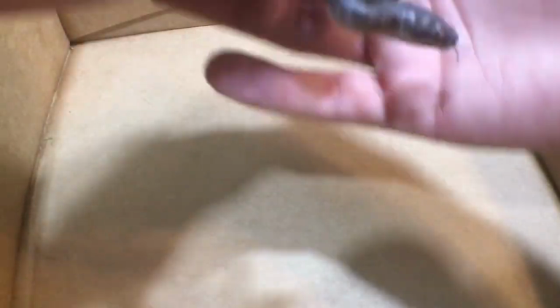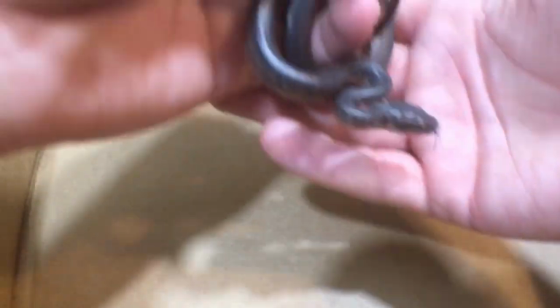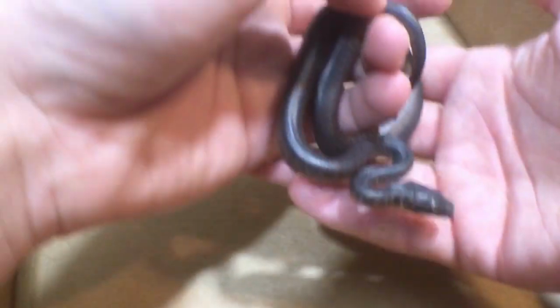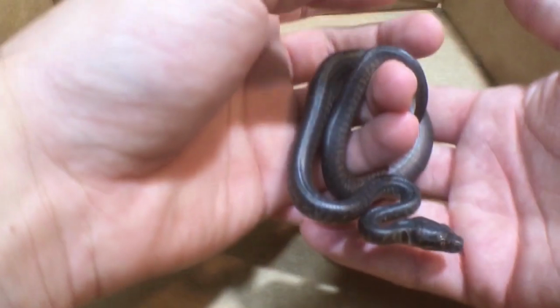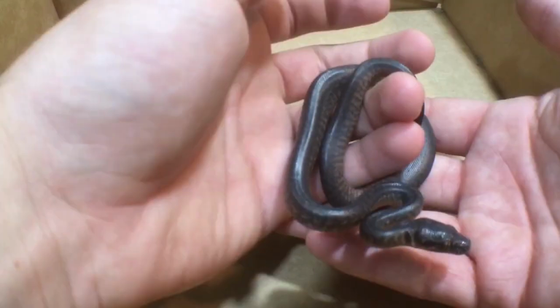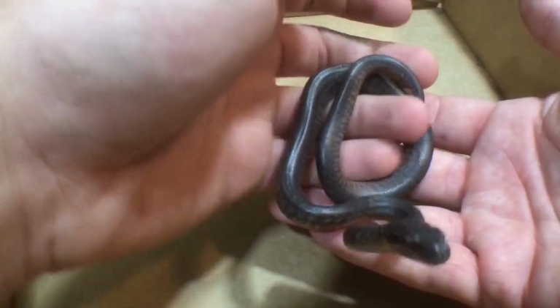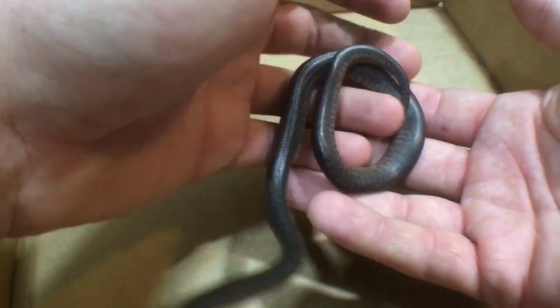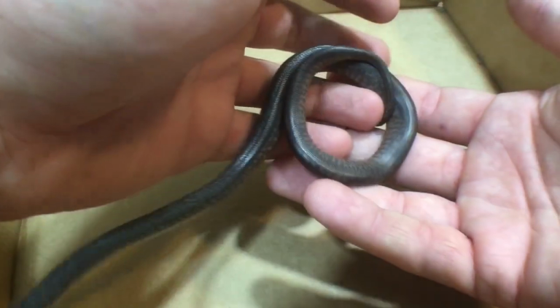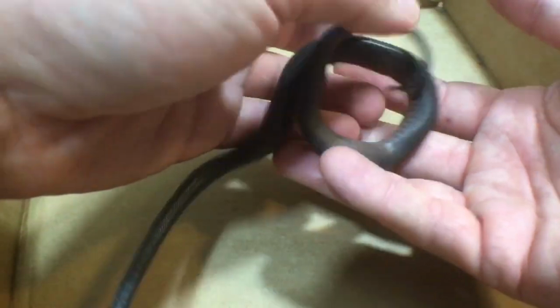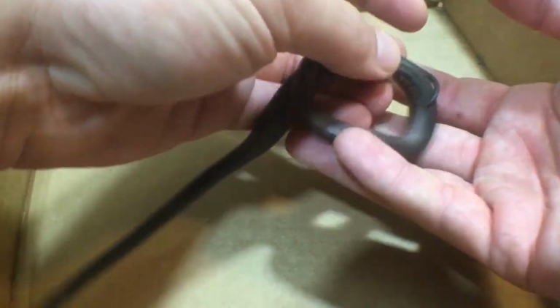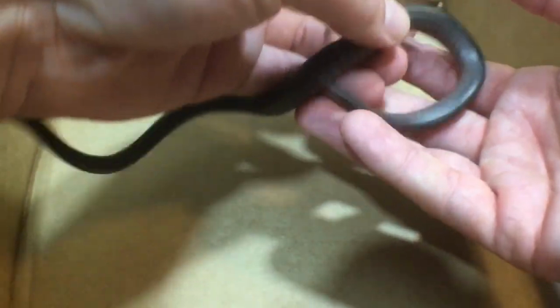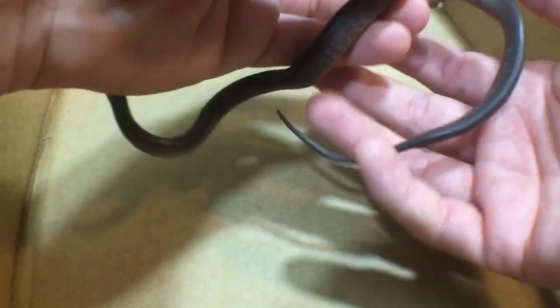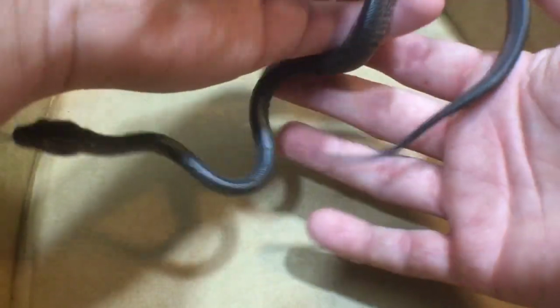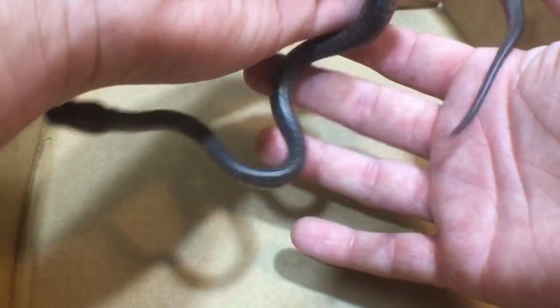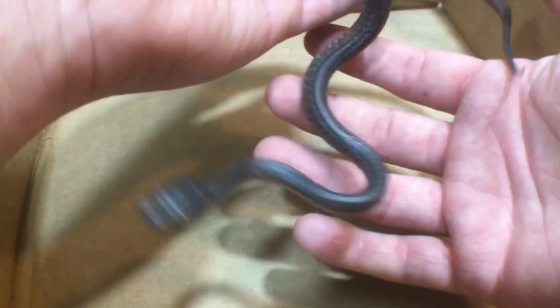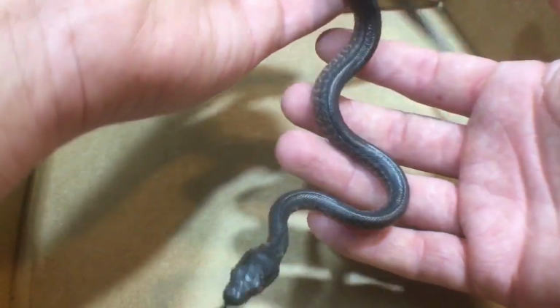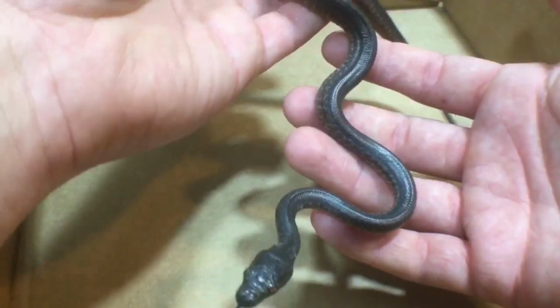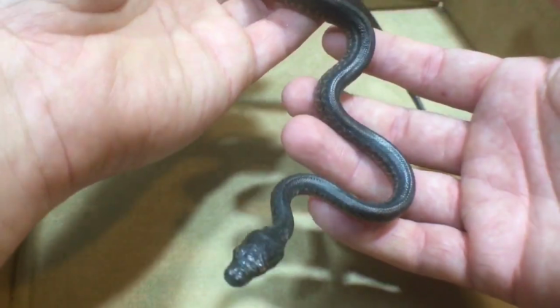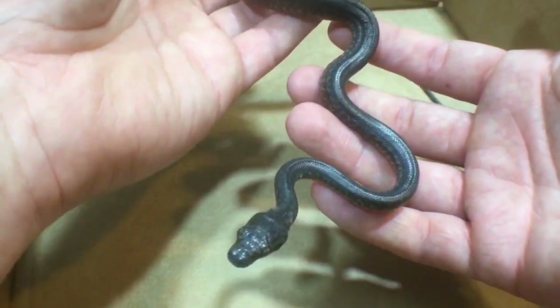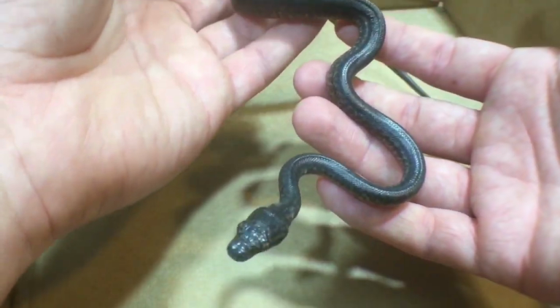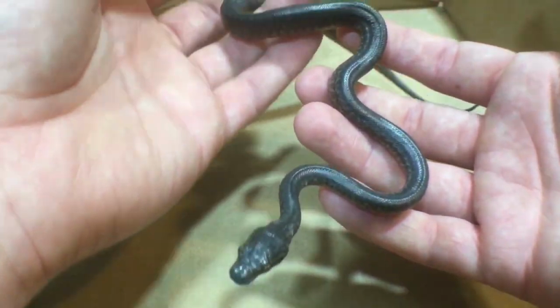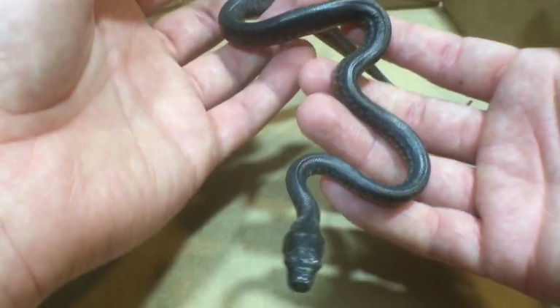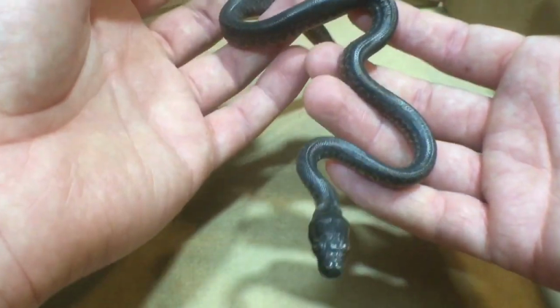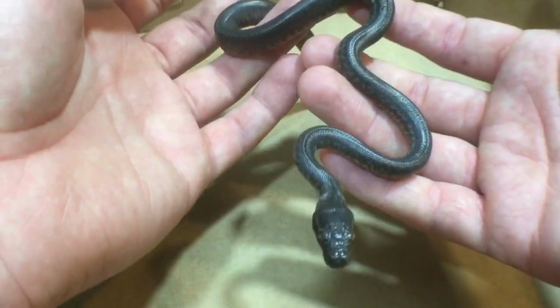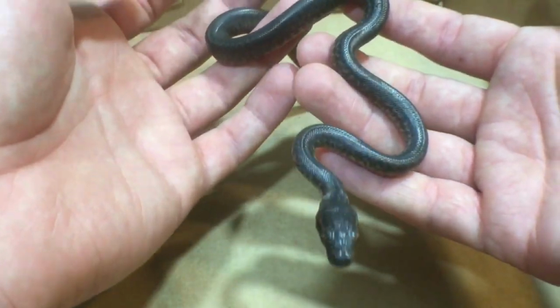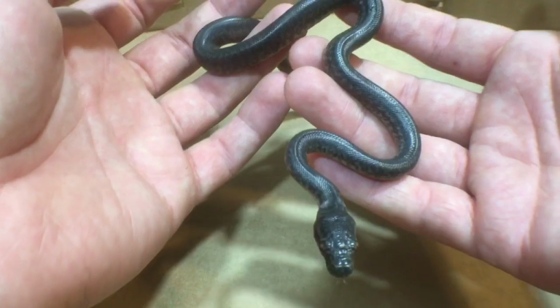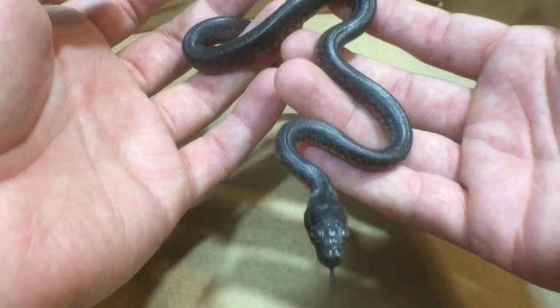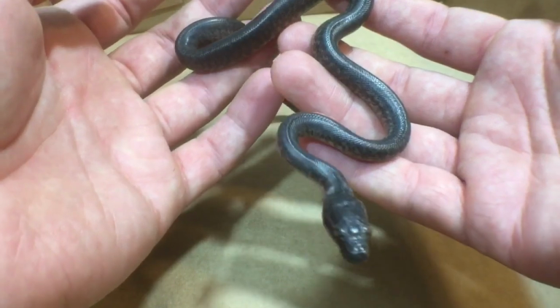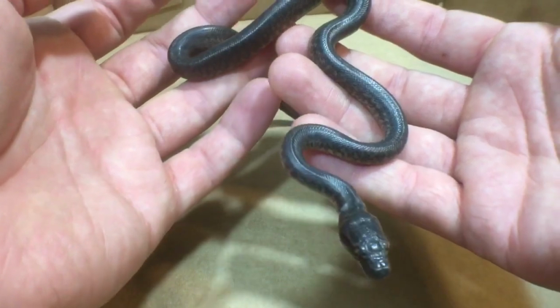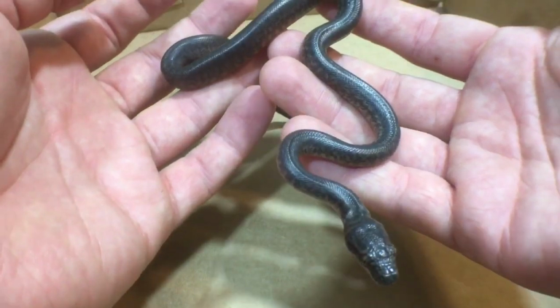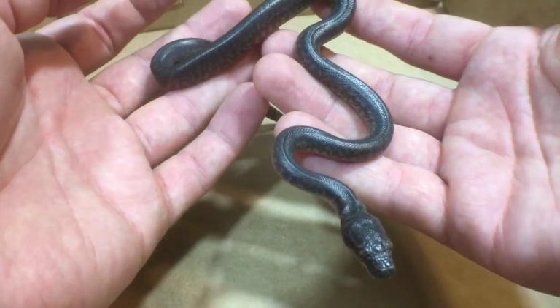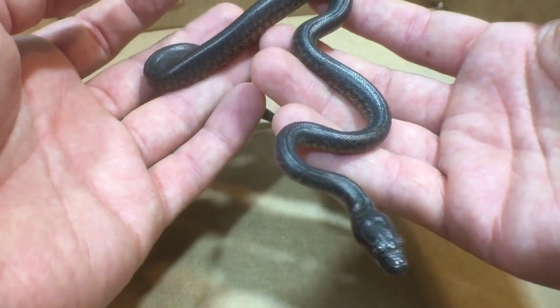Alright, so right here we have a little baby granite carpet python that's about 11 days old.